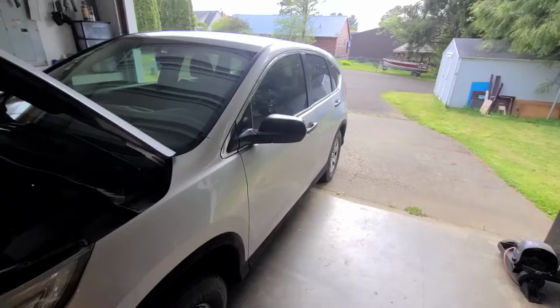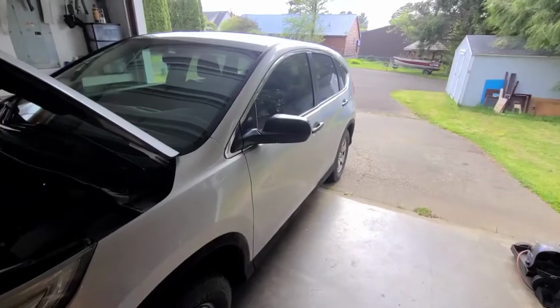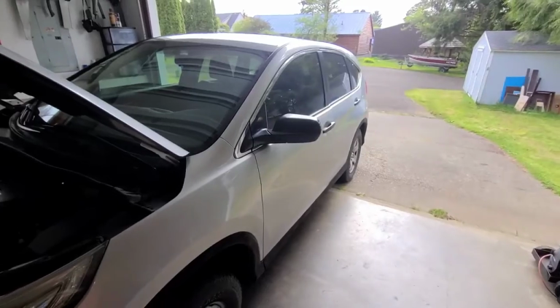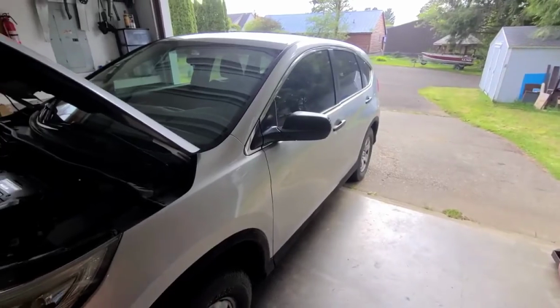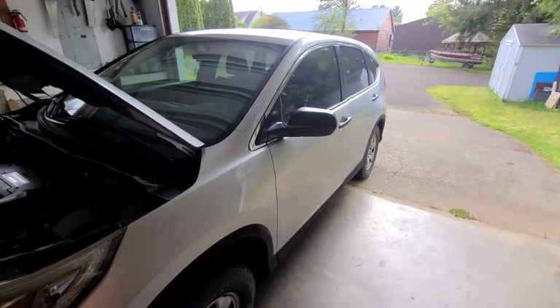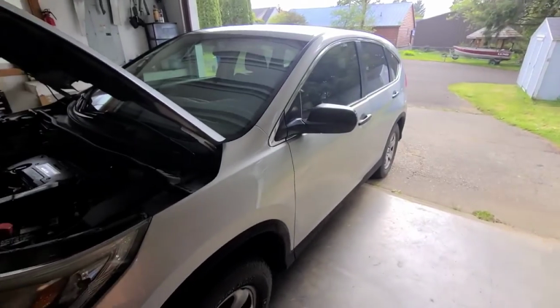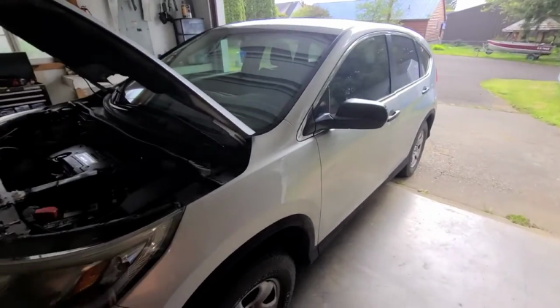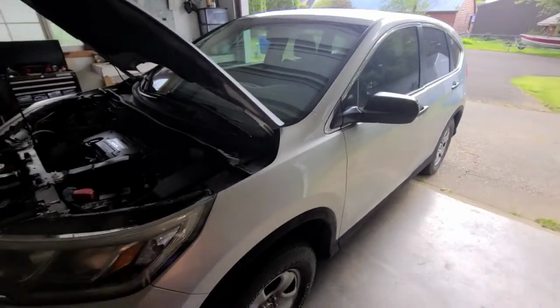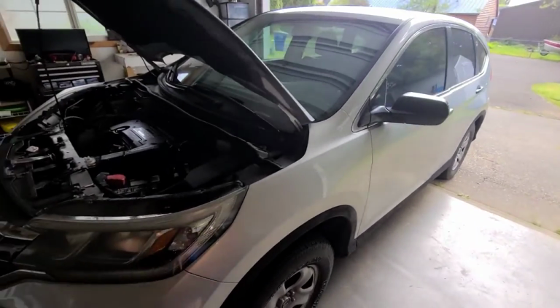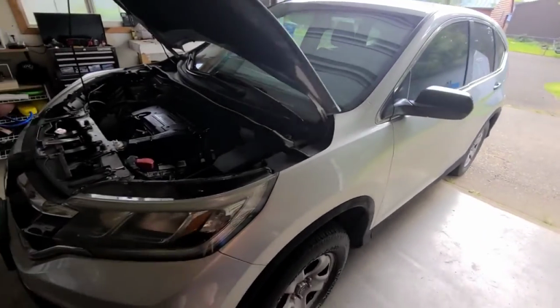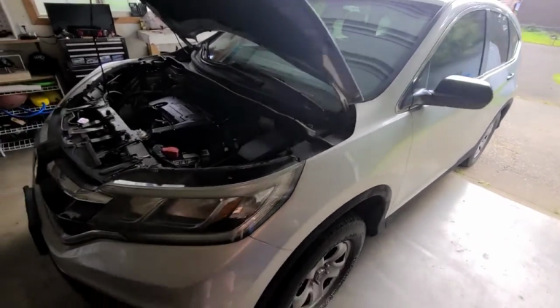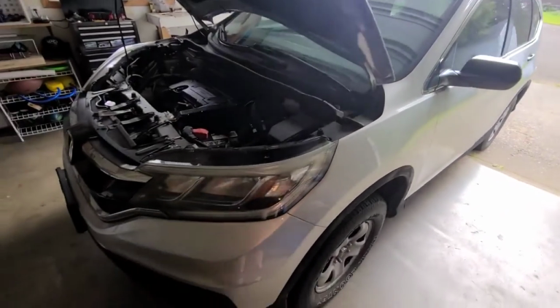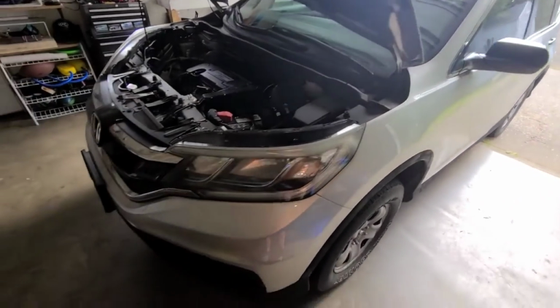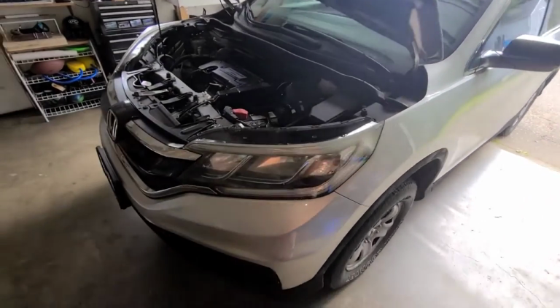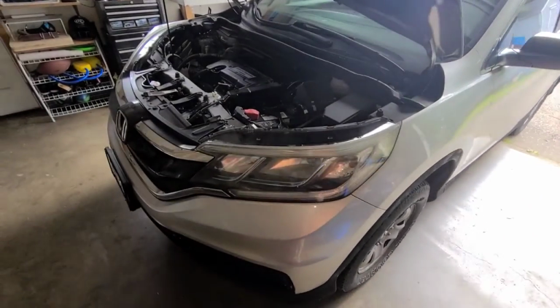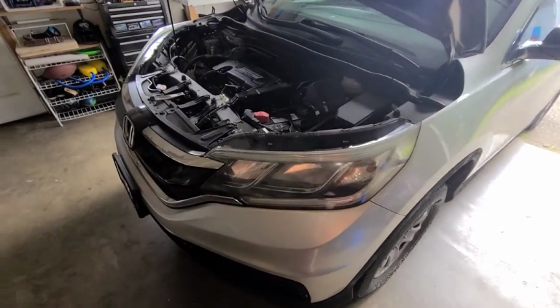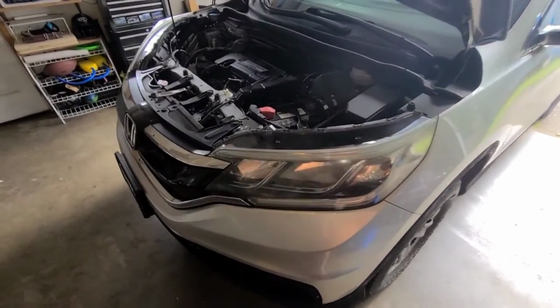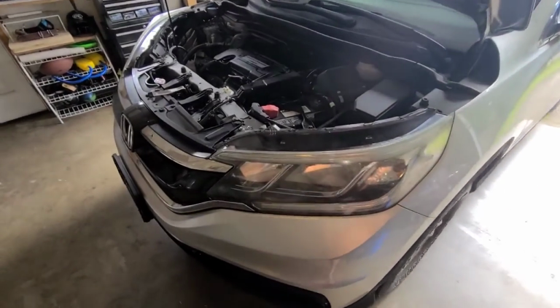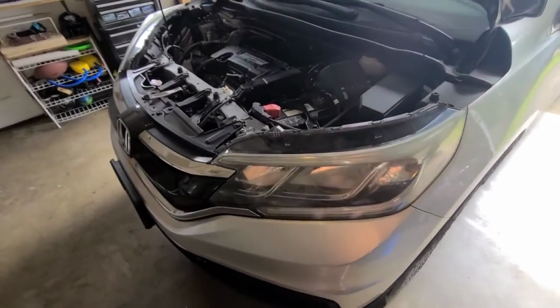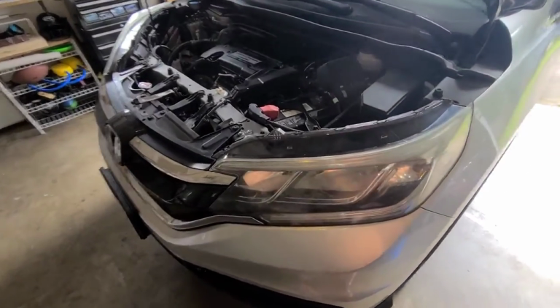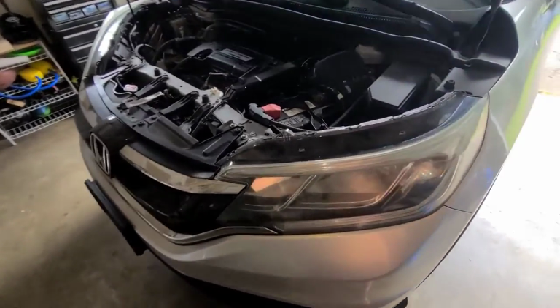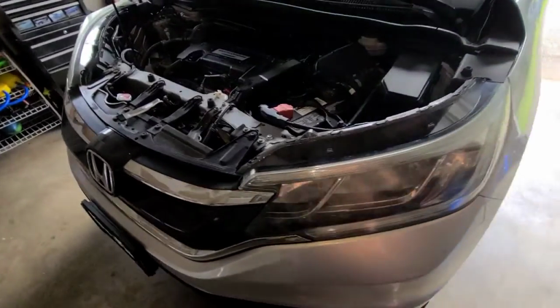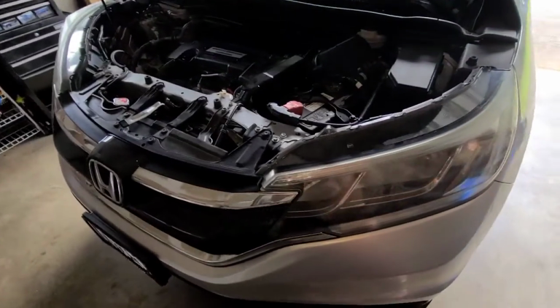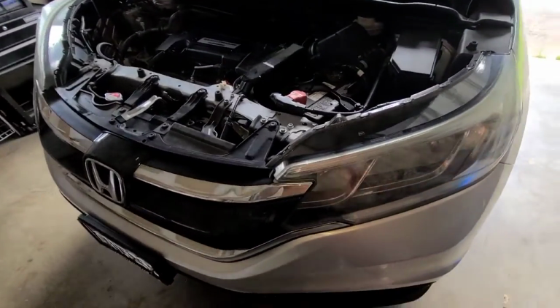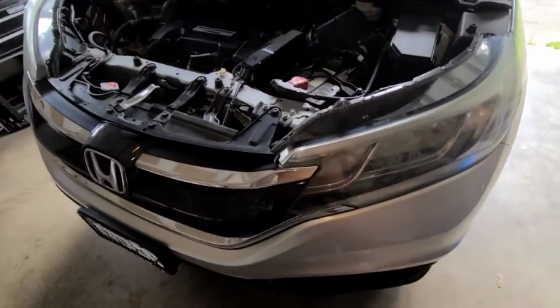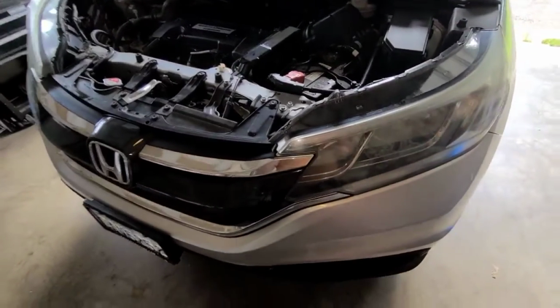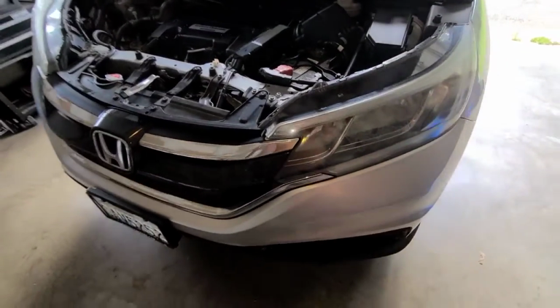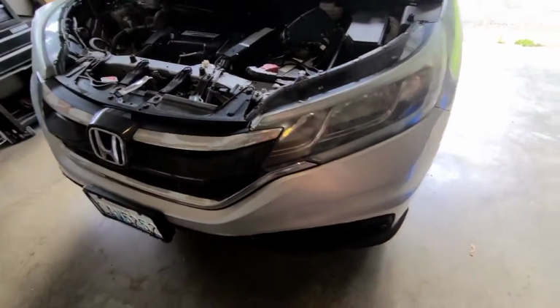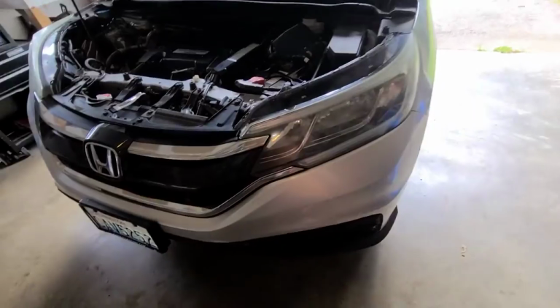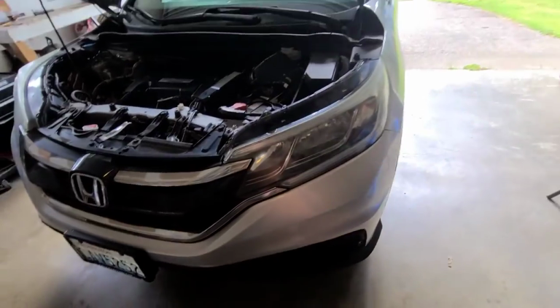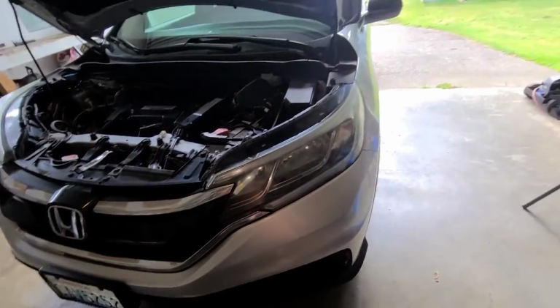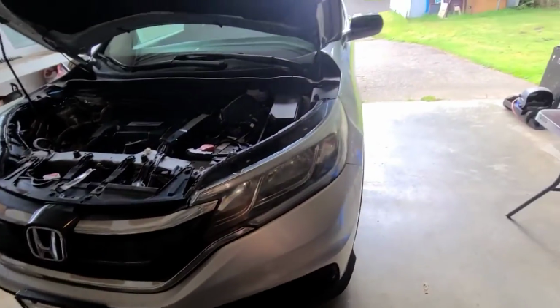Hello YouTube, today we're going to be doing the CVT fluid change on a 2015 Honda CR-V.